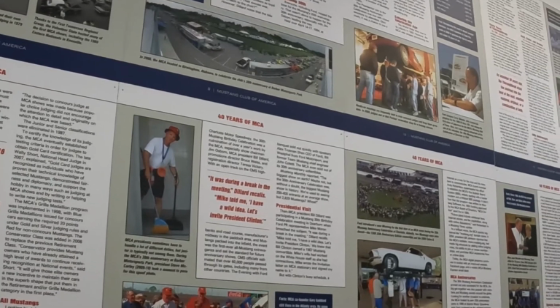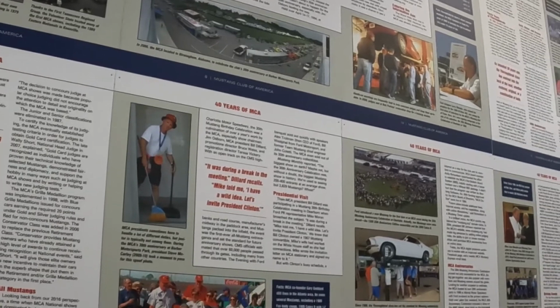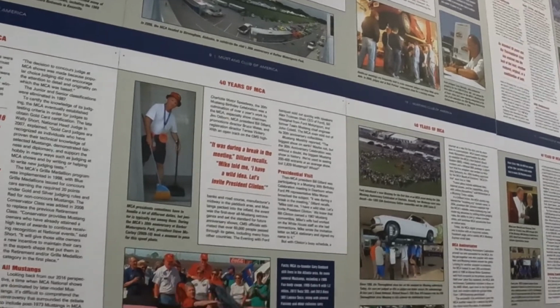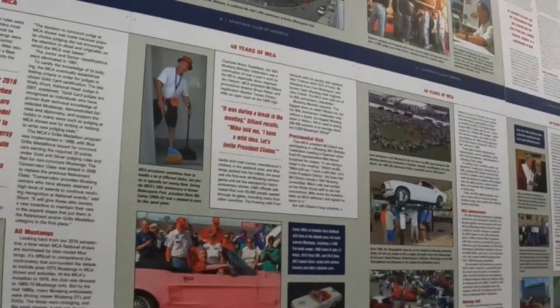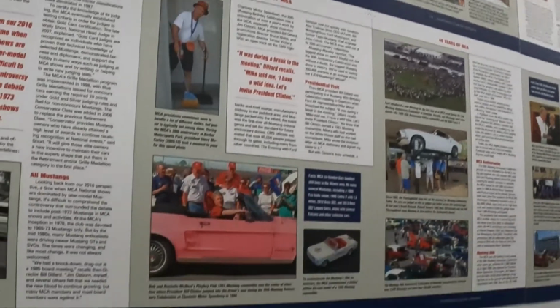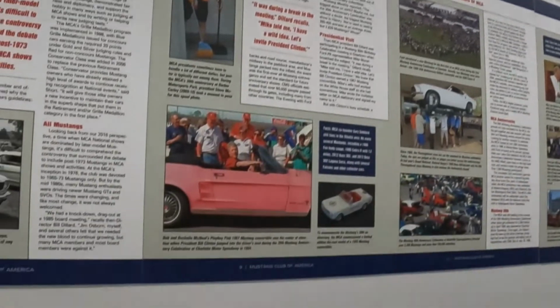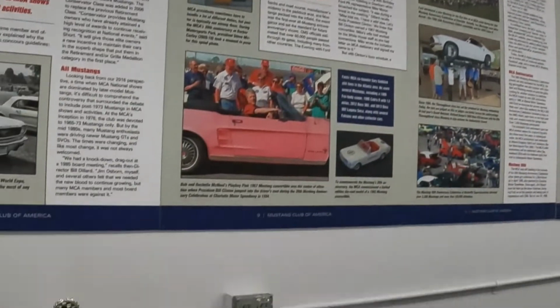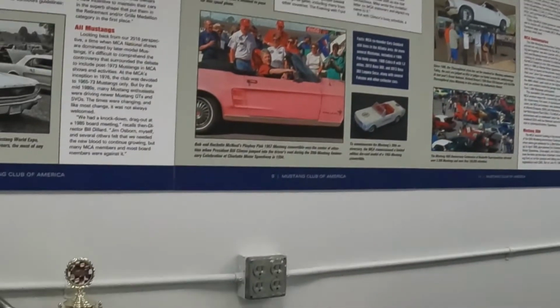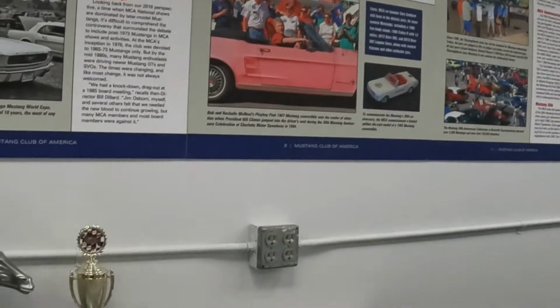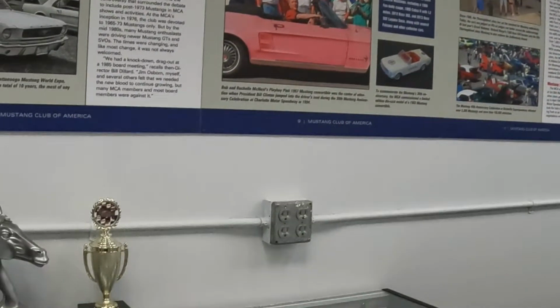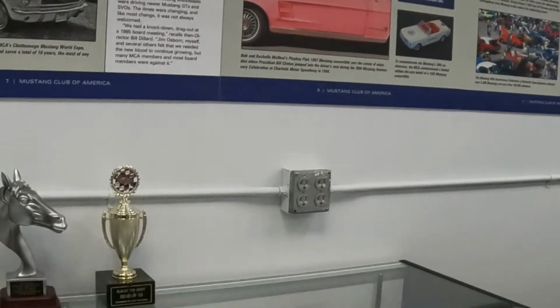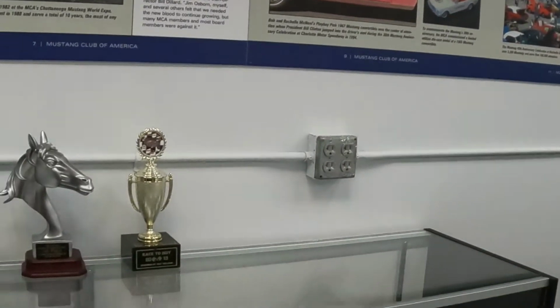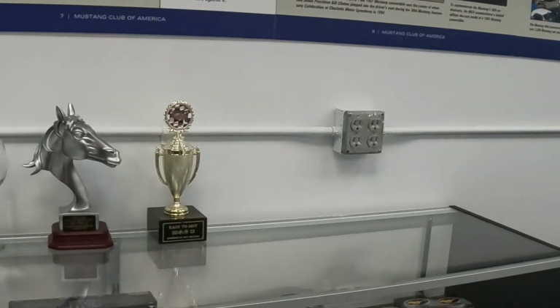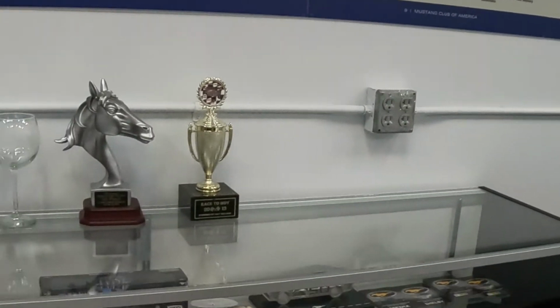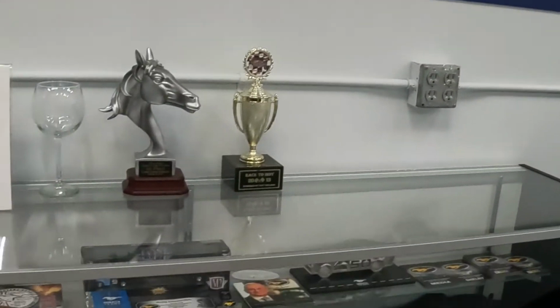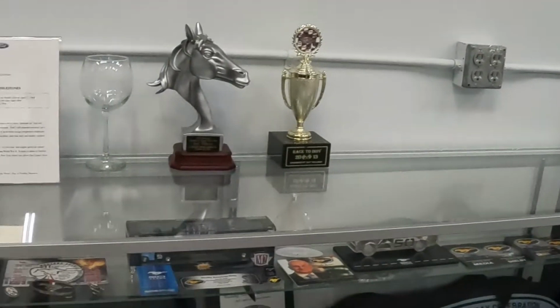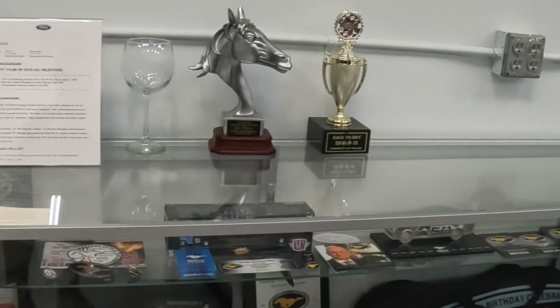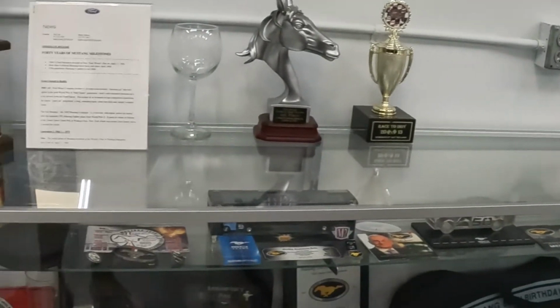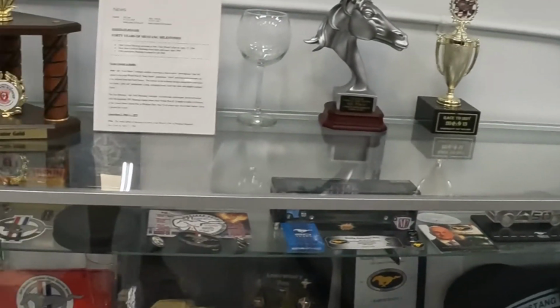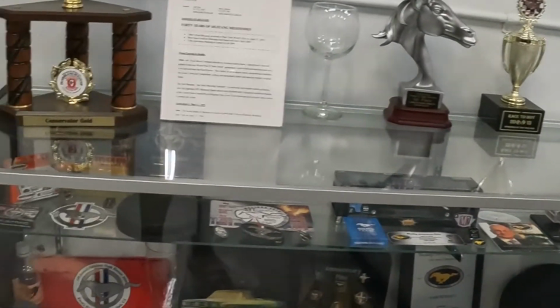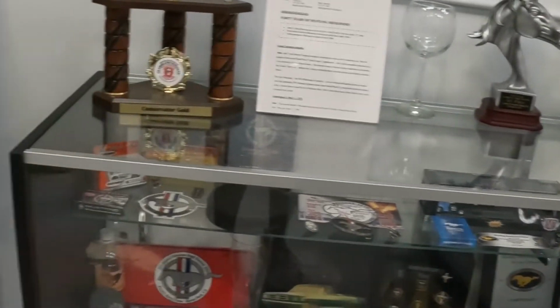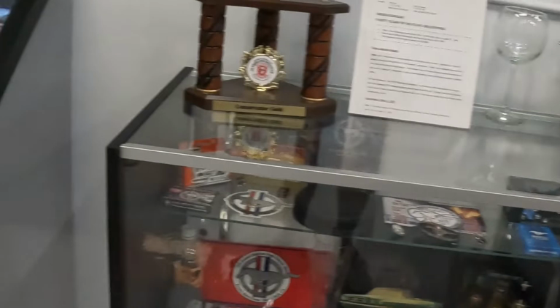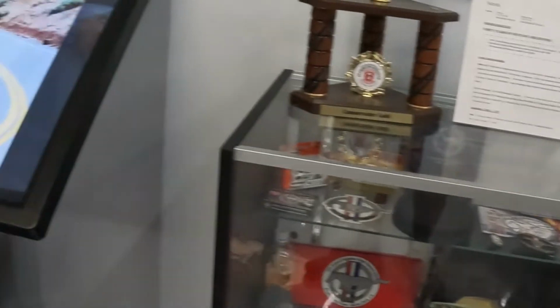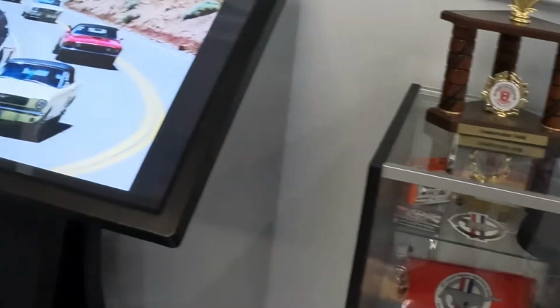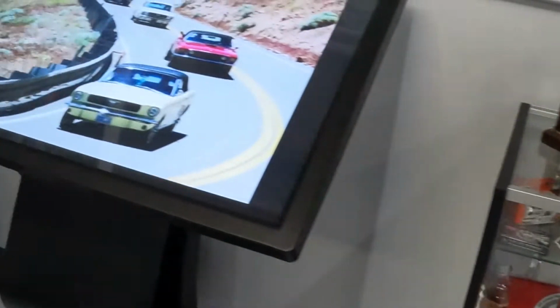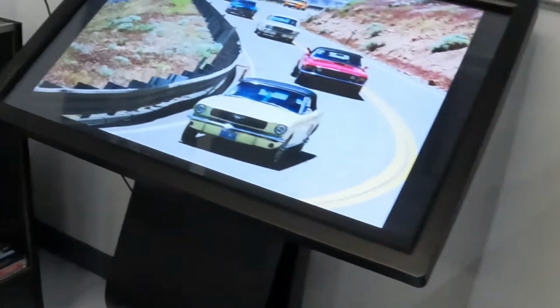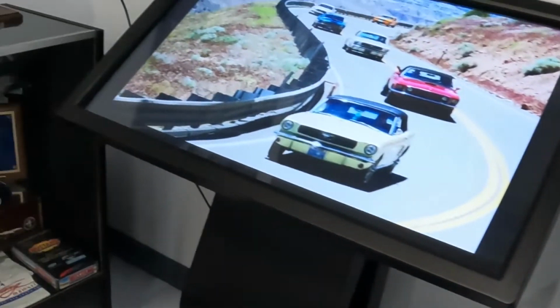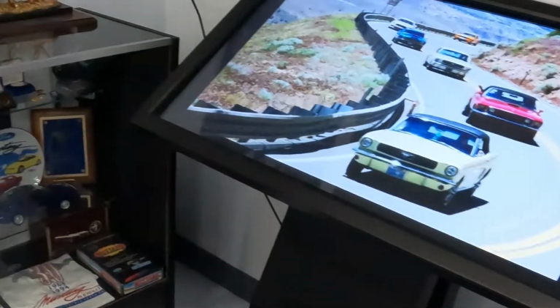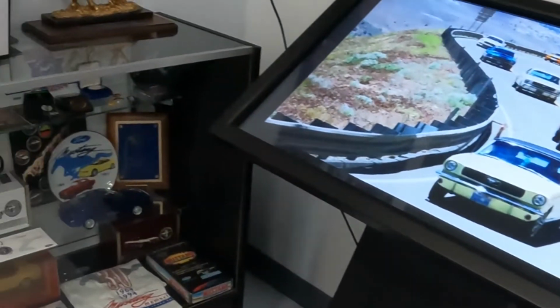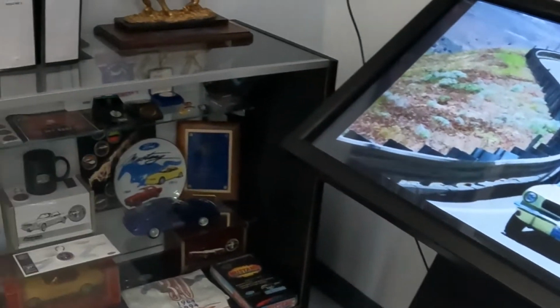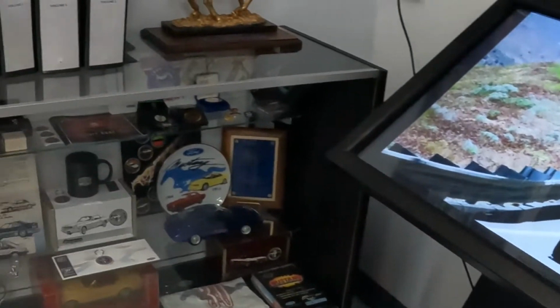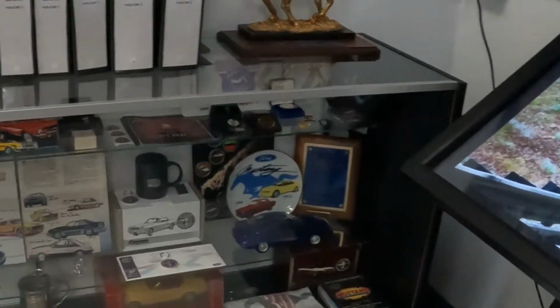This place is just packed full of information — 17,000 square feet. Let me look at the back end of that.